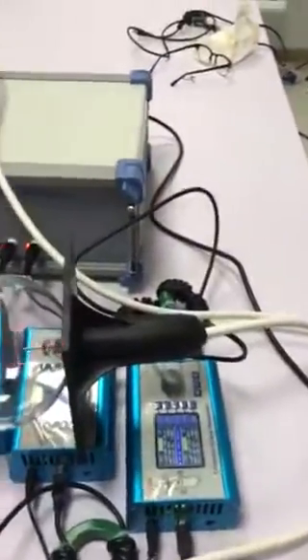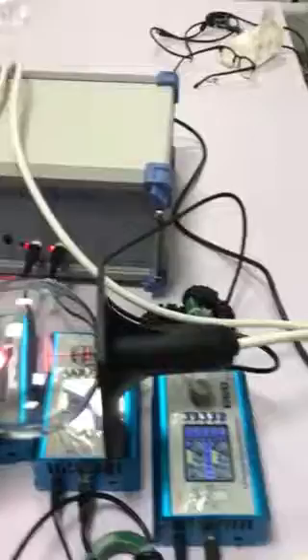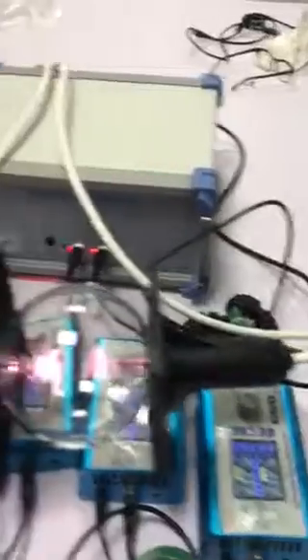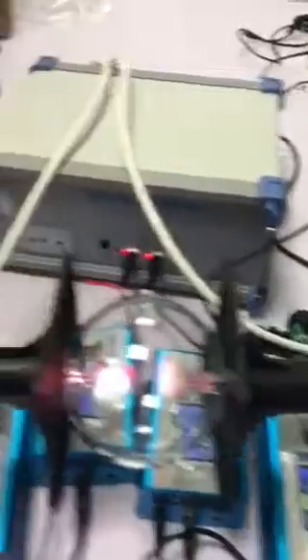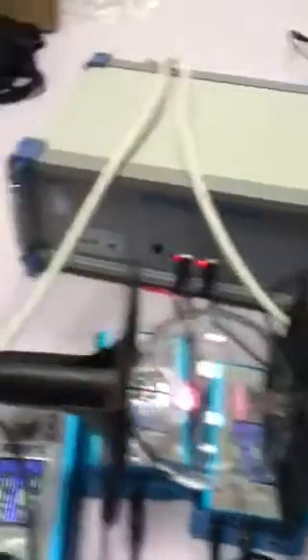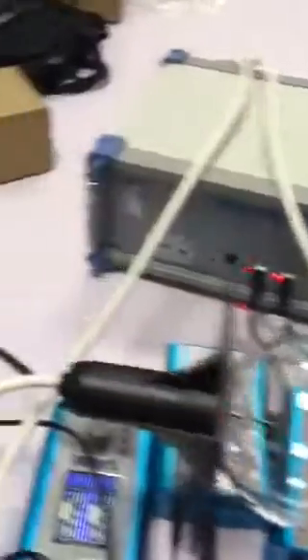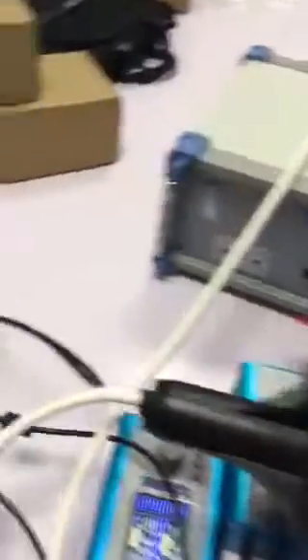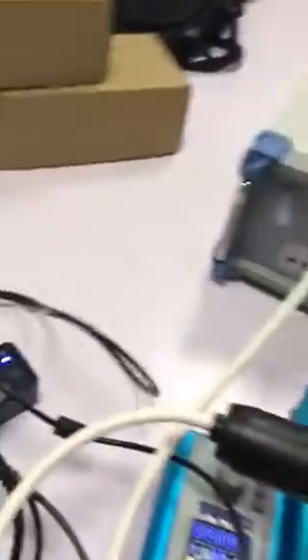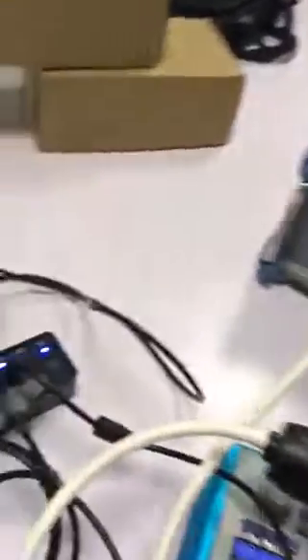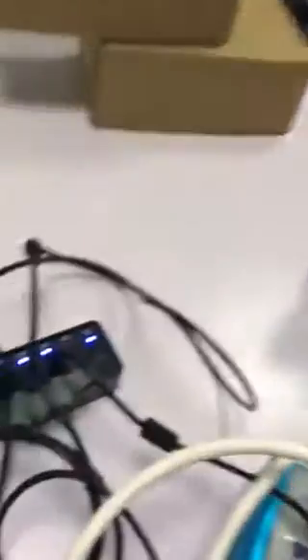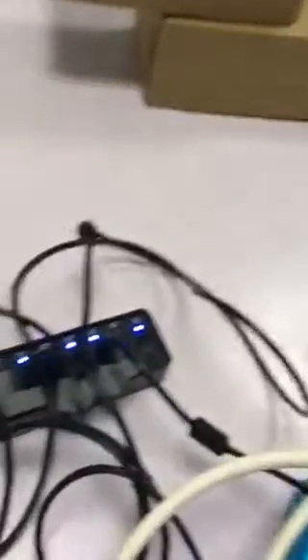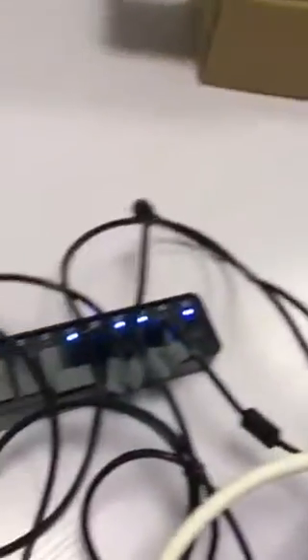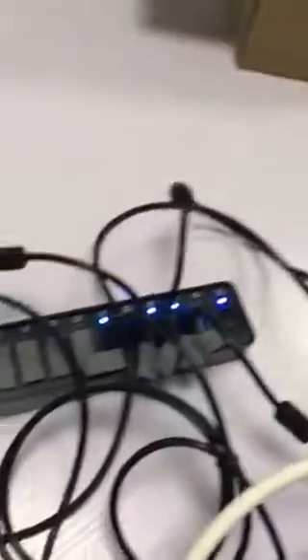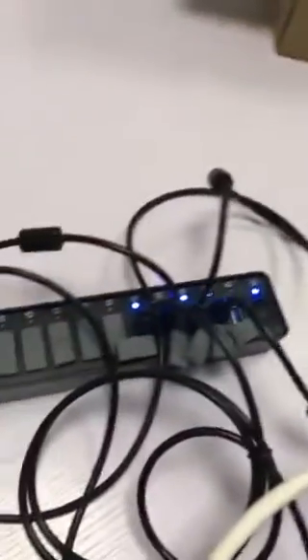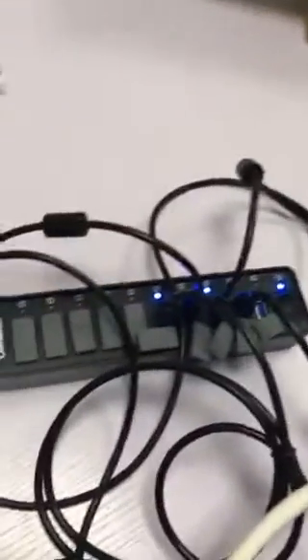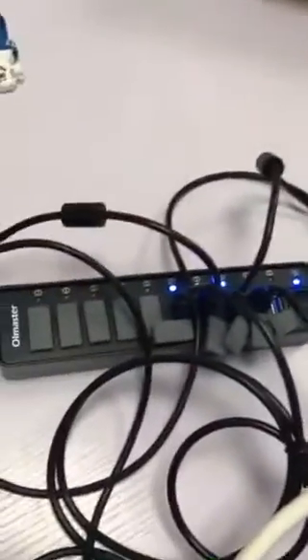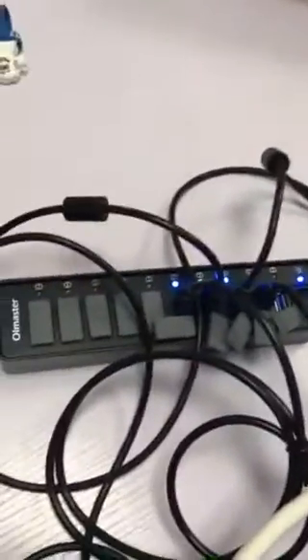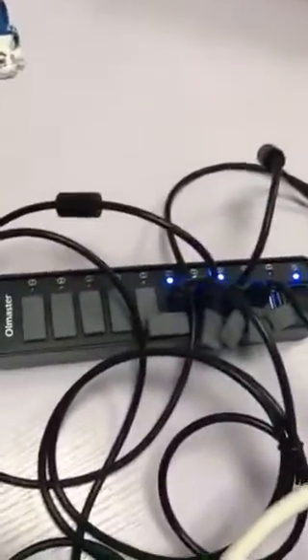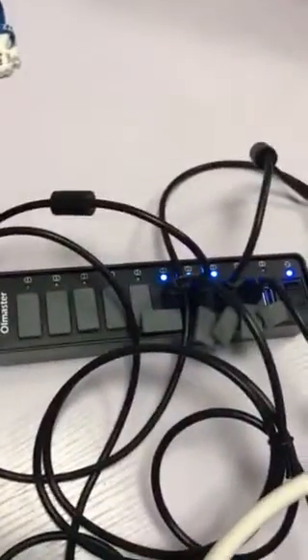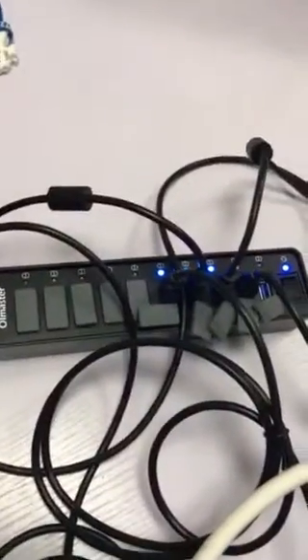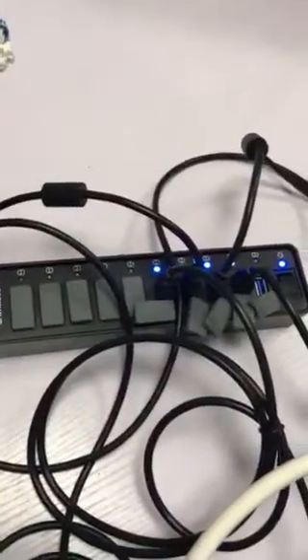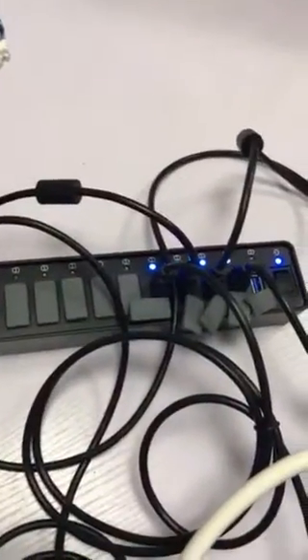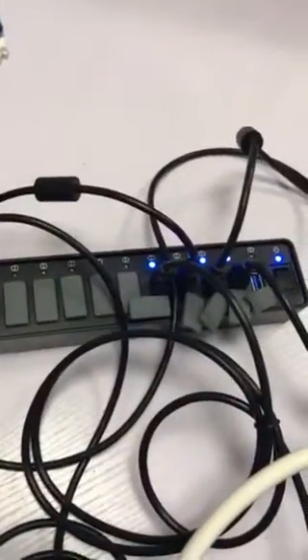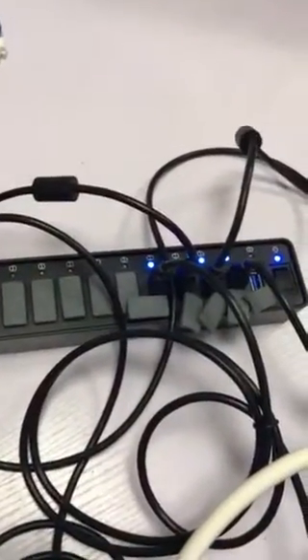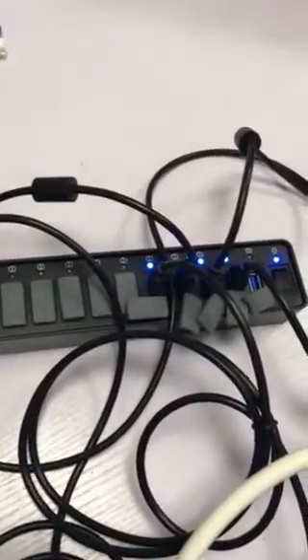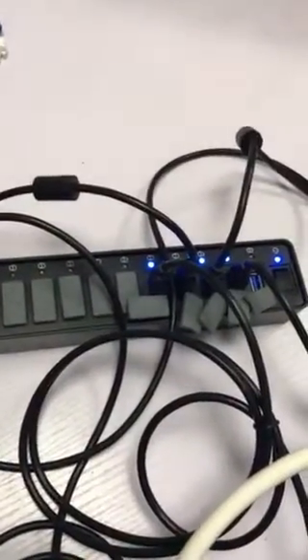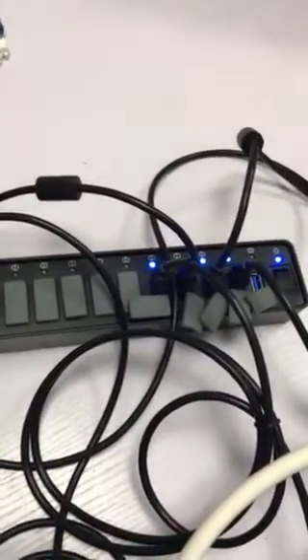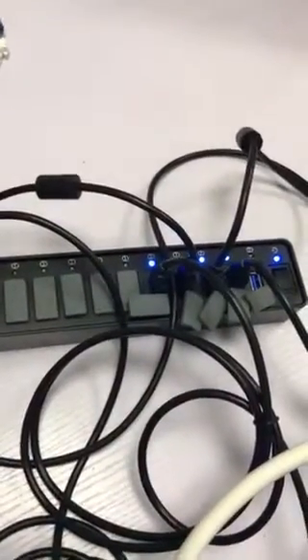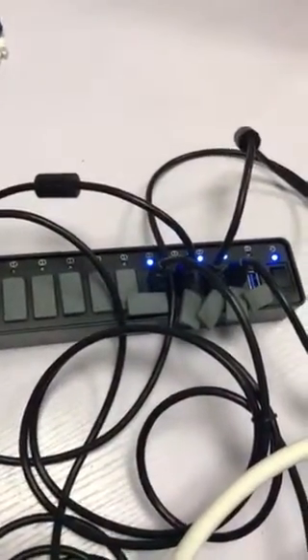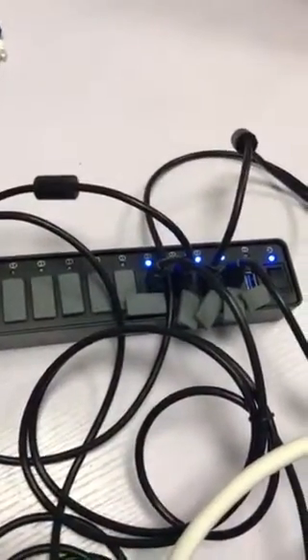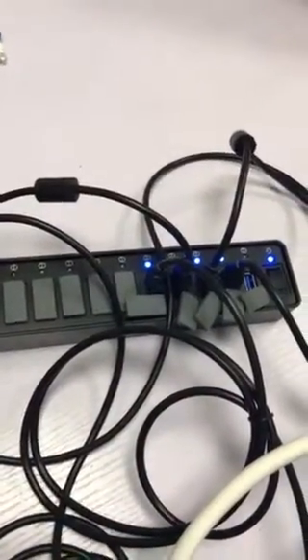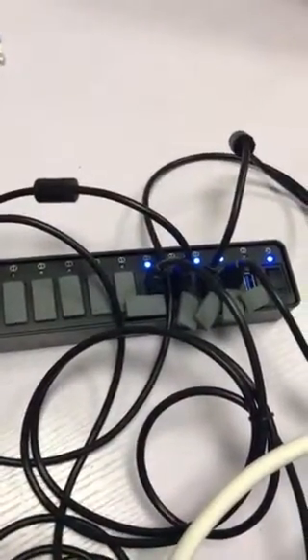We're also using a new USB hub, which has proven itself to be very, very stable.